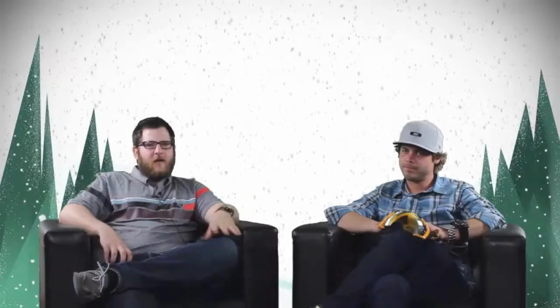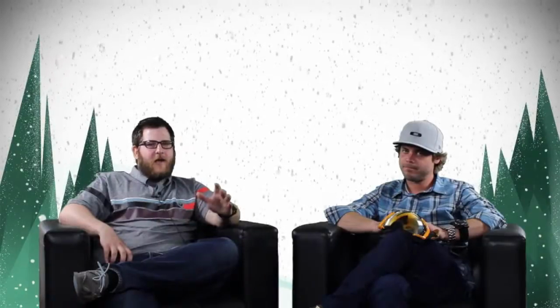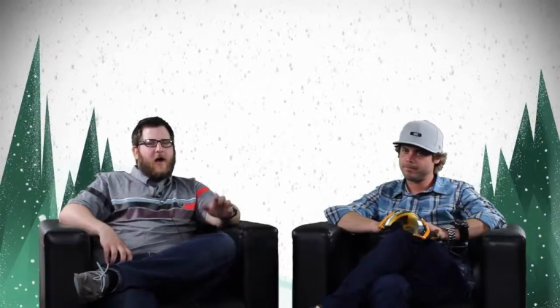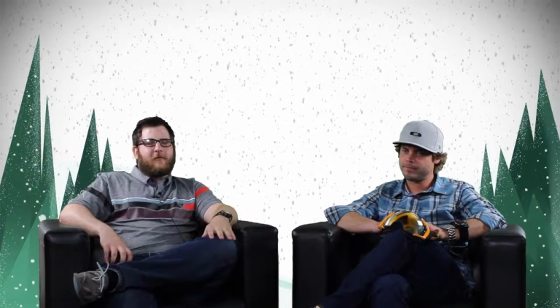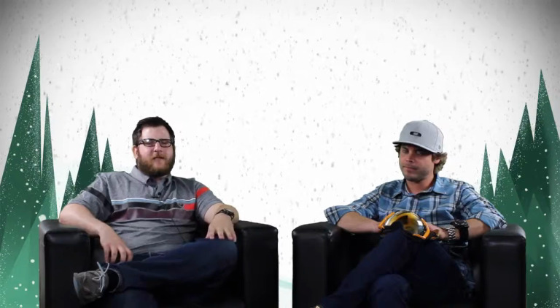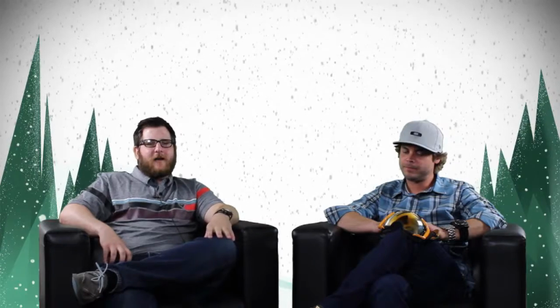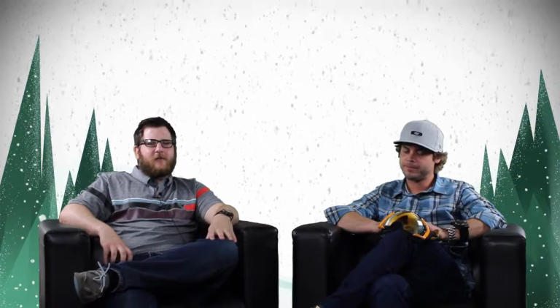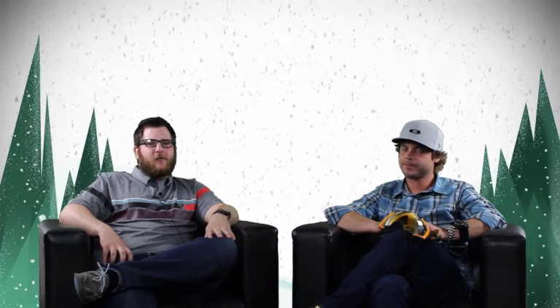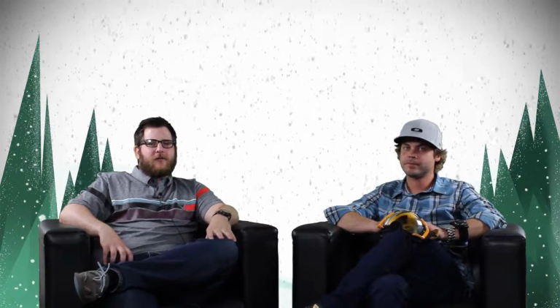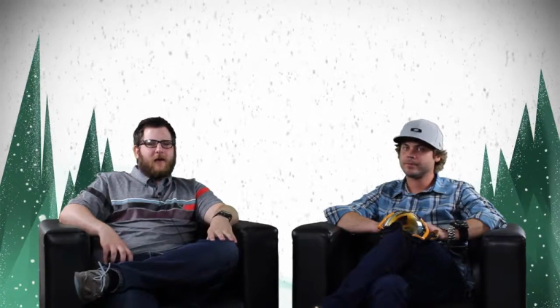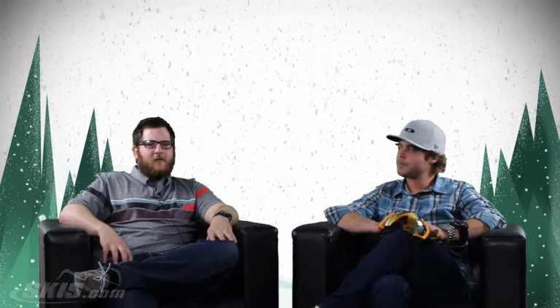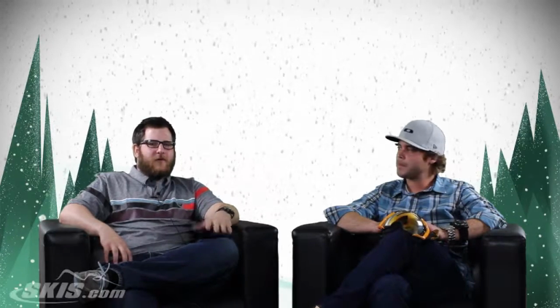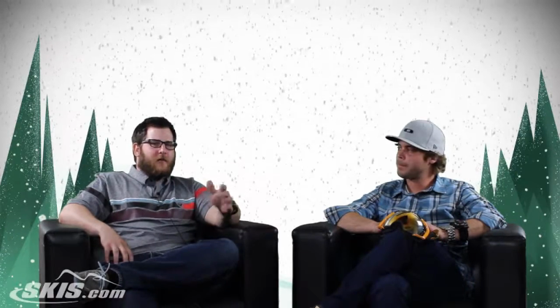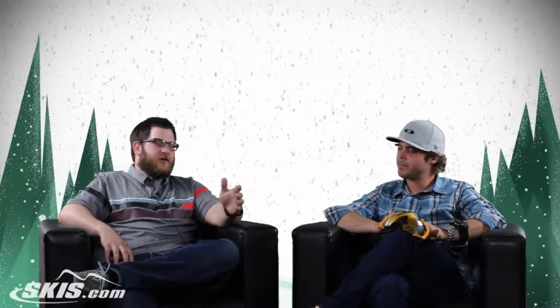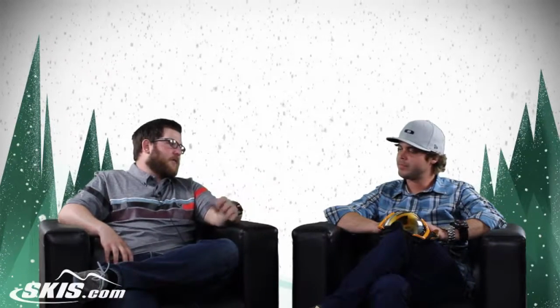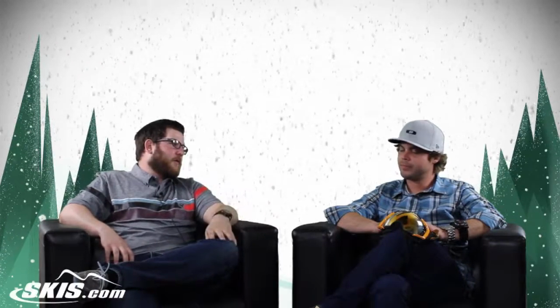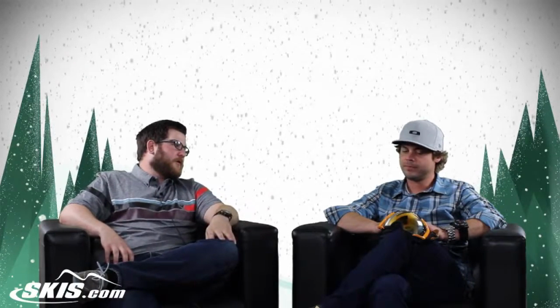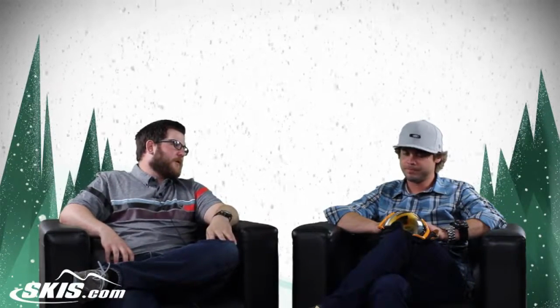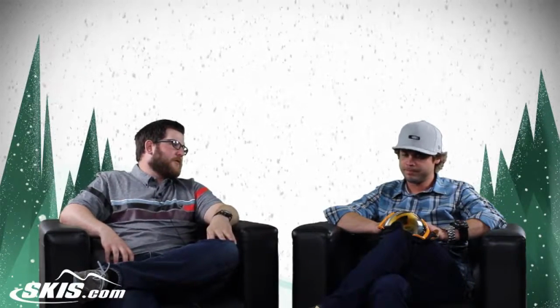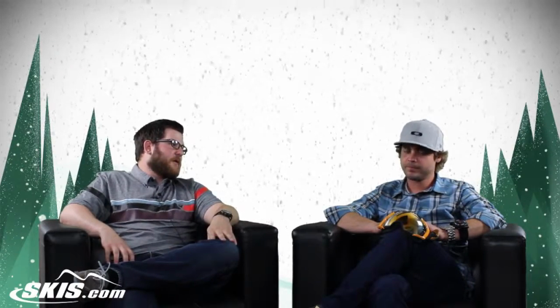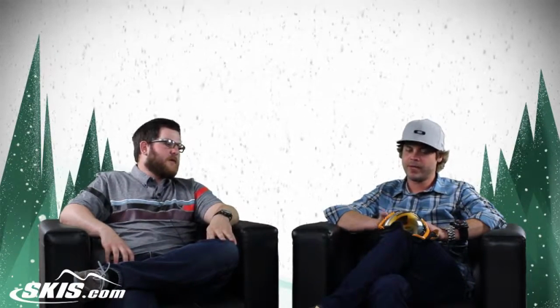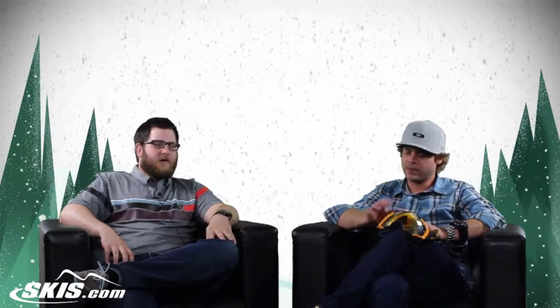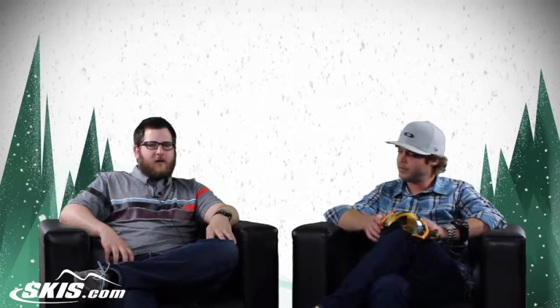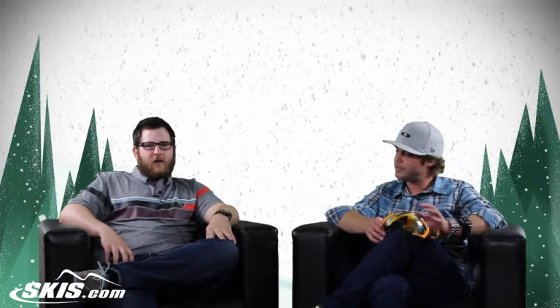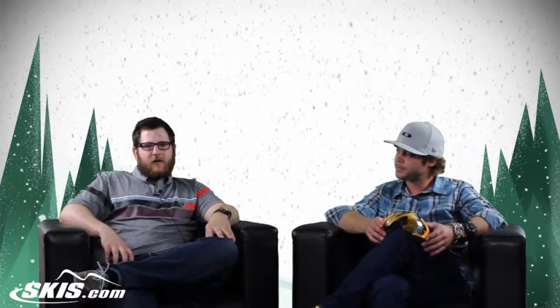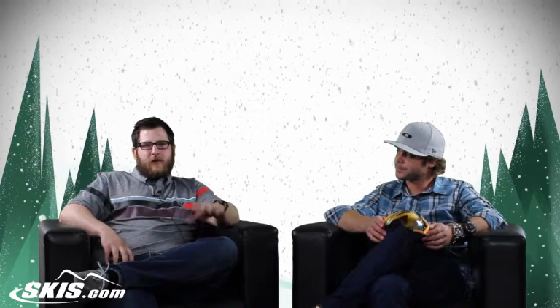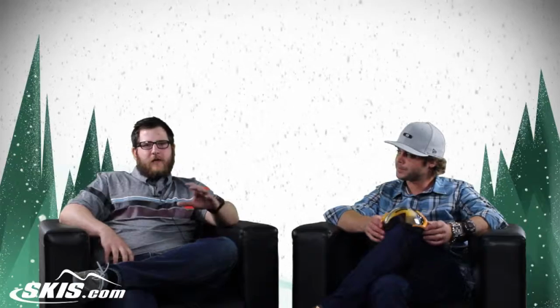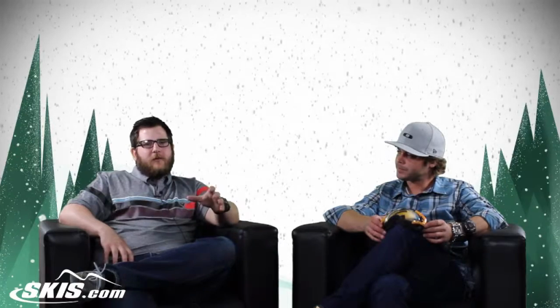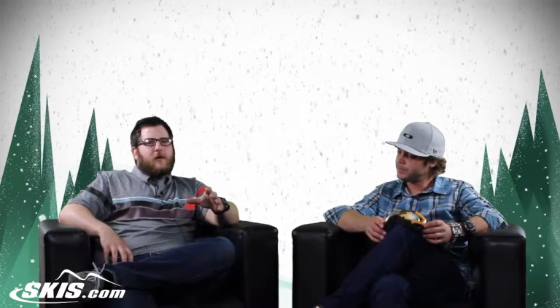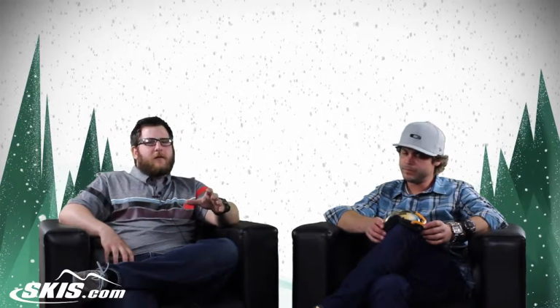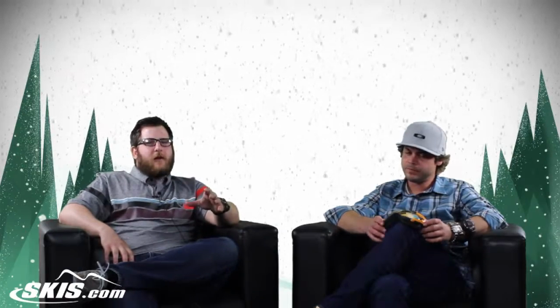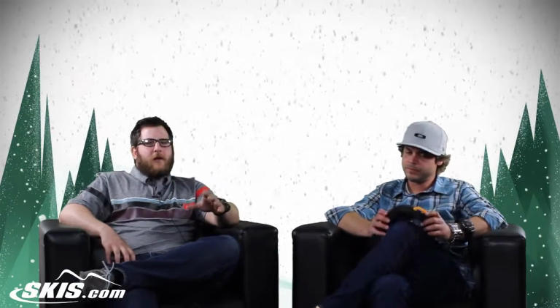Hey, I'm Rob from Skis.com and Snowboards.com, joined today by Josh from Oakley. Thanks for joining us. Thanks for having me. Today we're talking about the Air Brake.